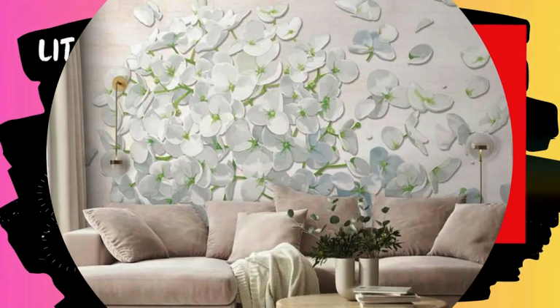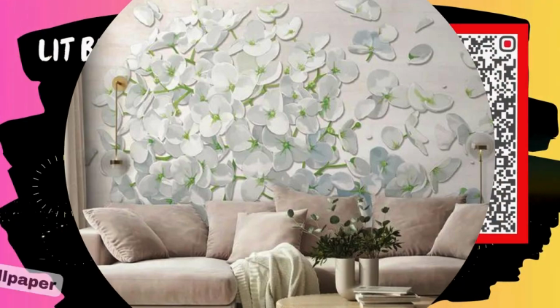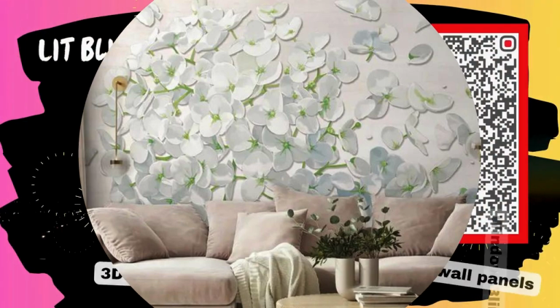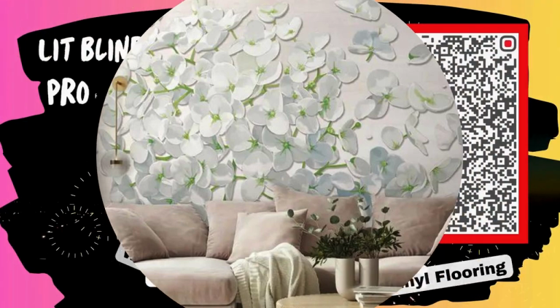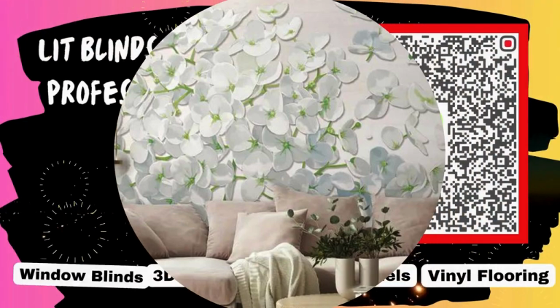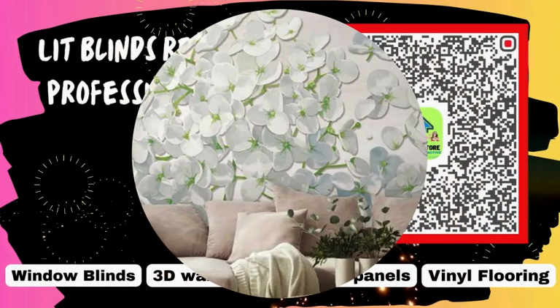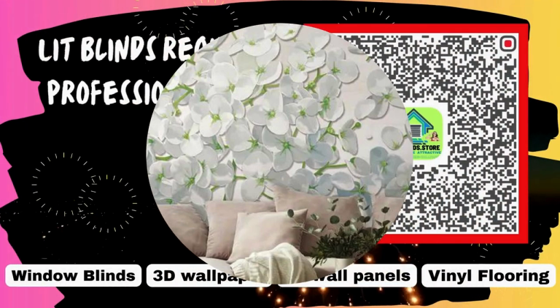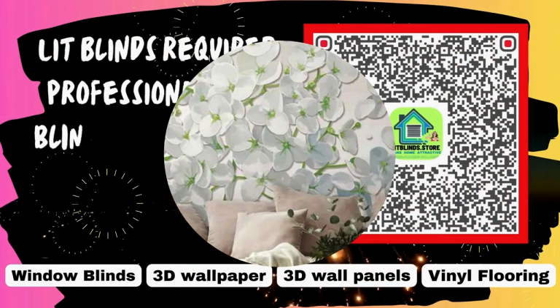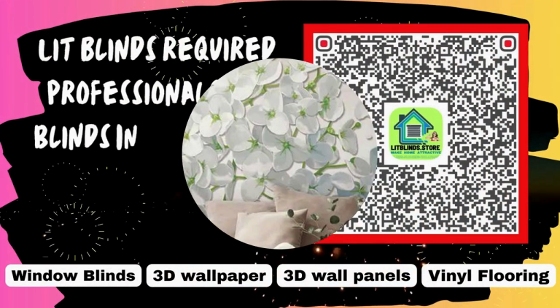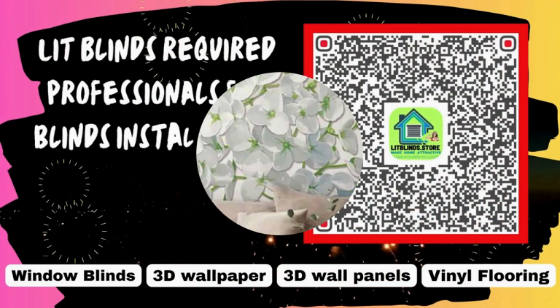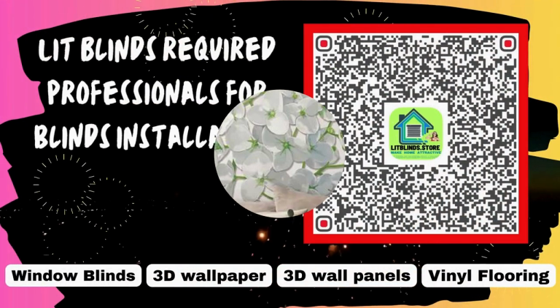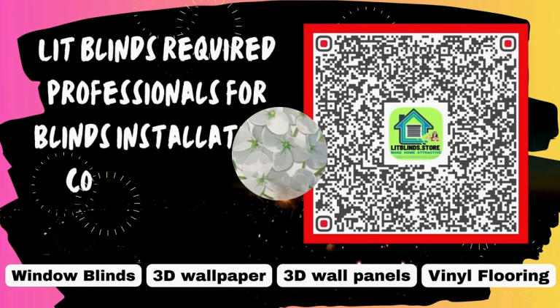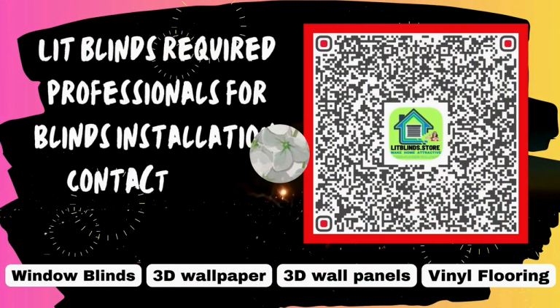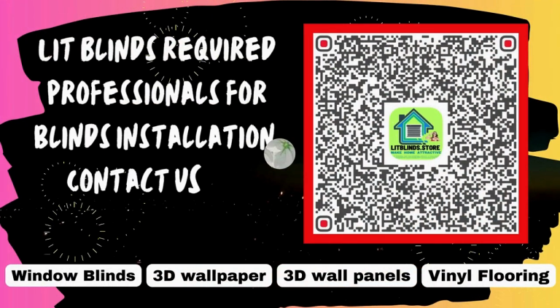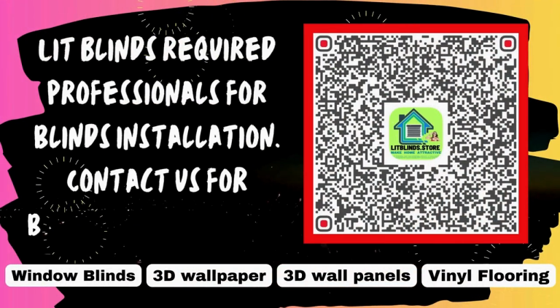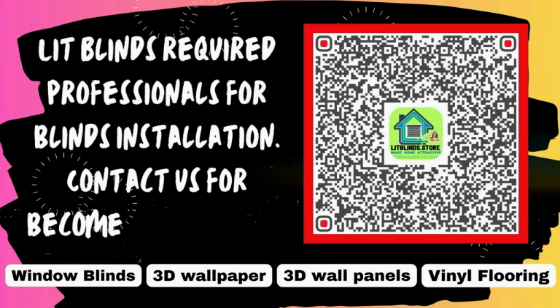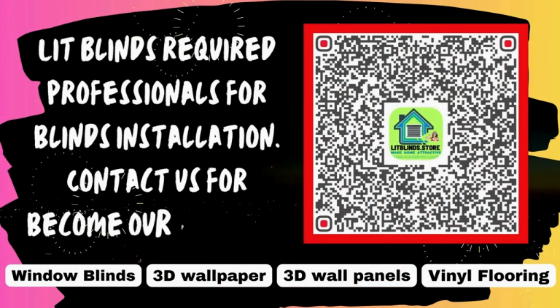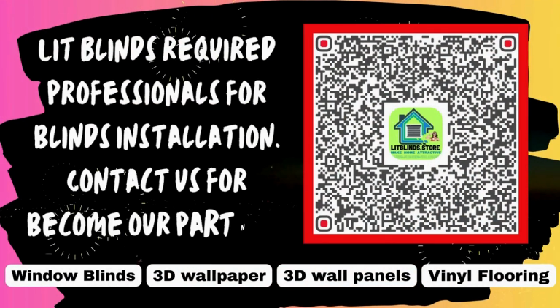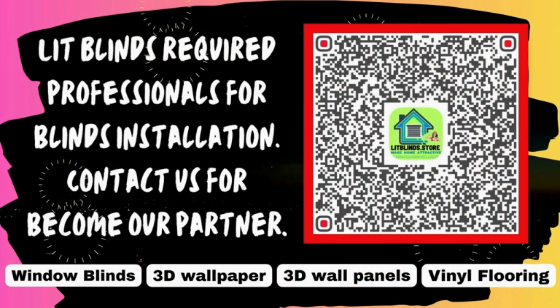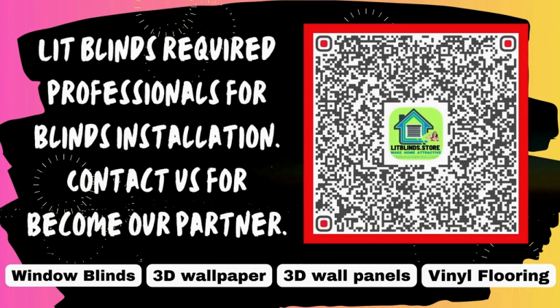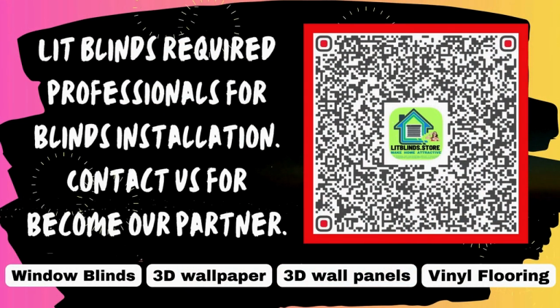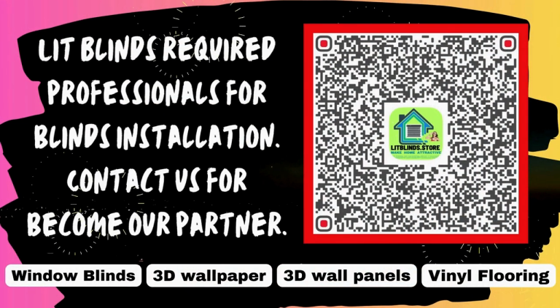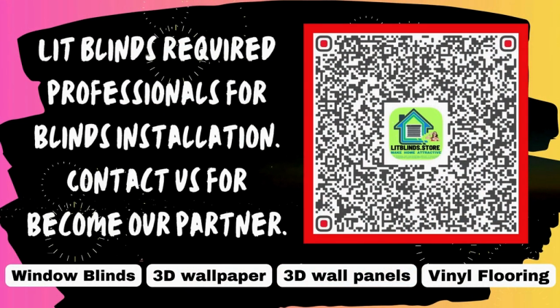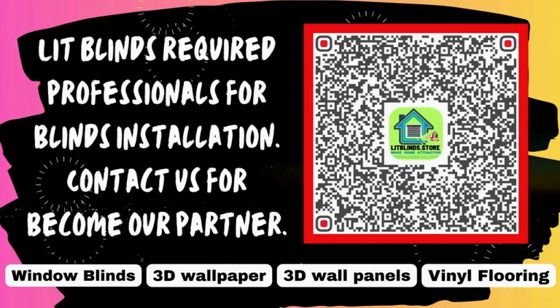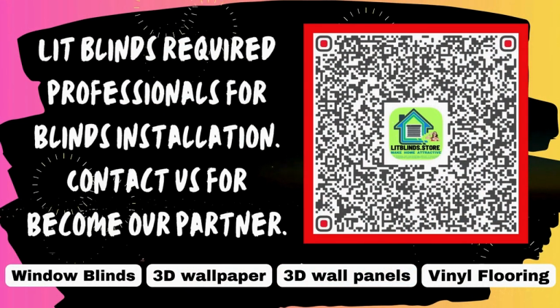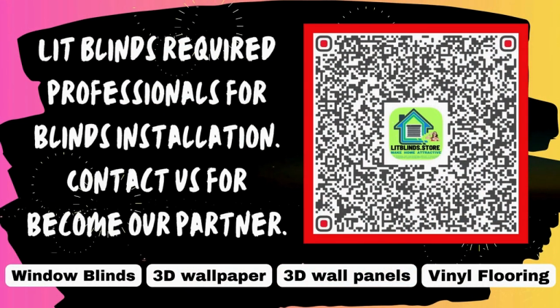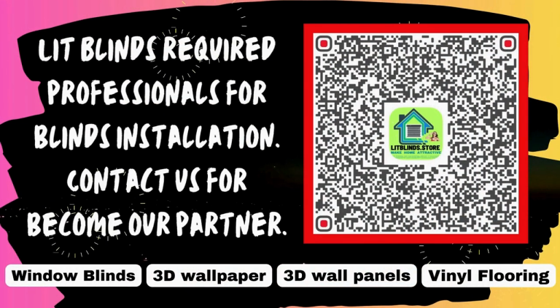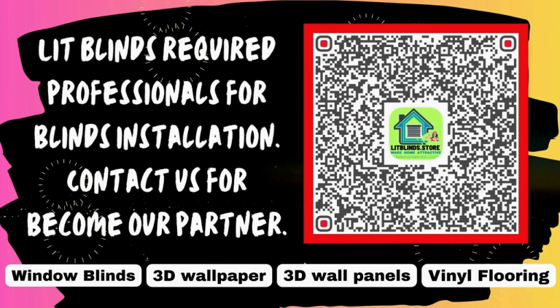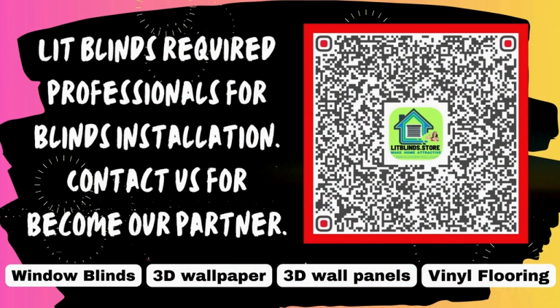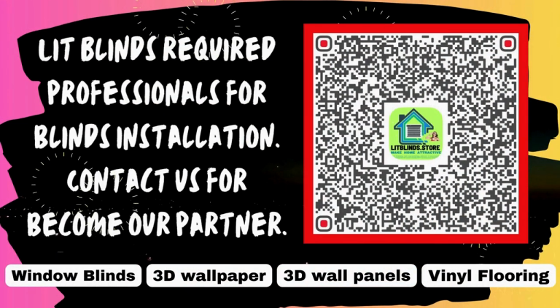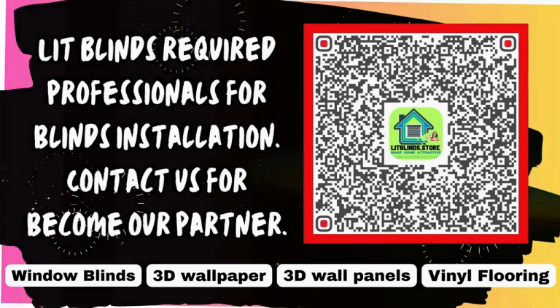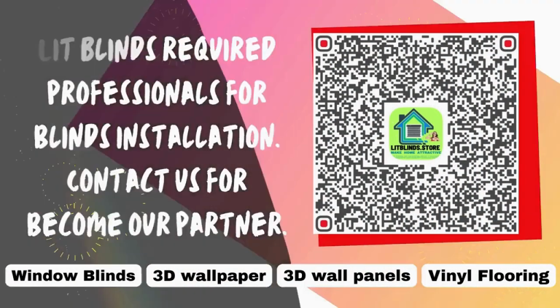Lit Blinds requires professionals for blinds installation. Contact us to become our partner.